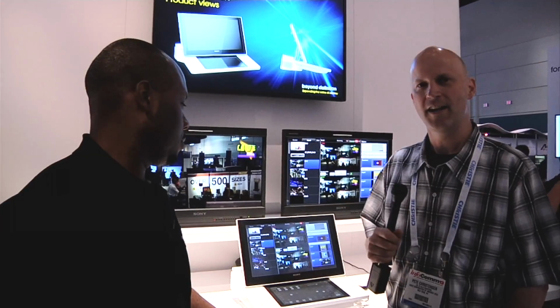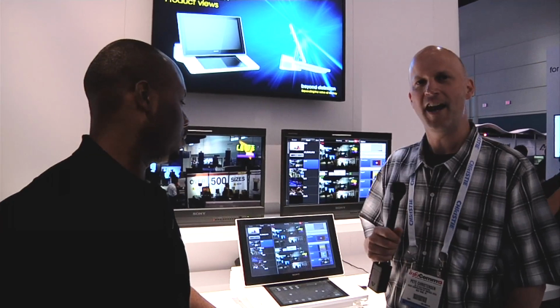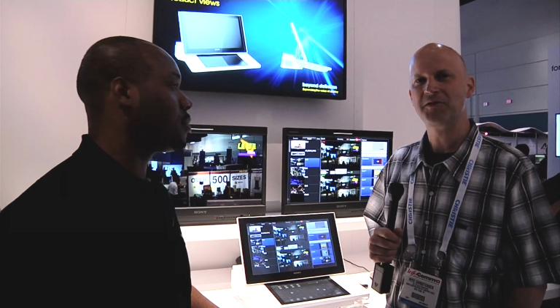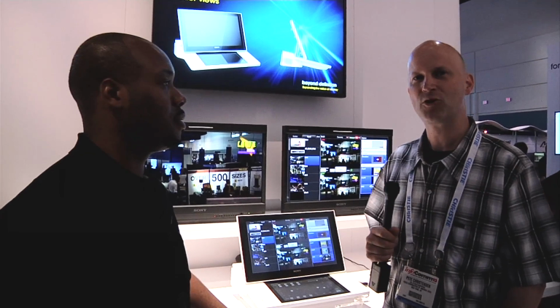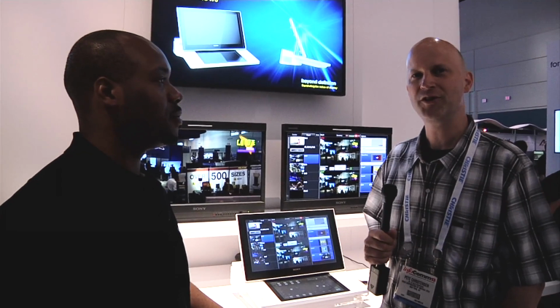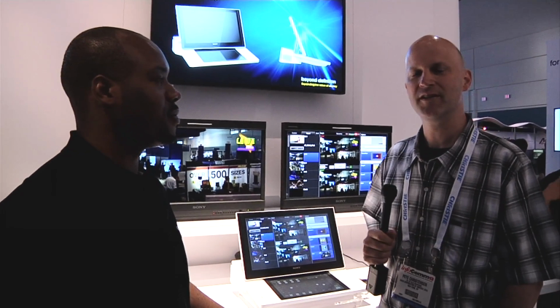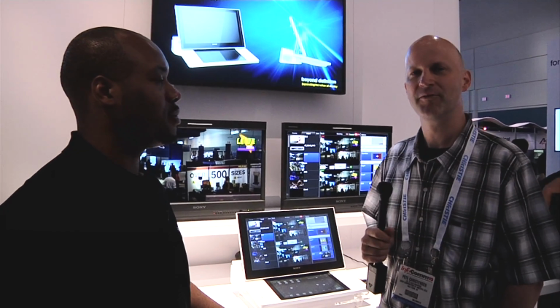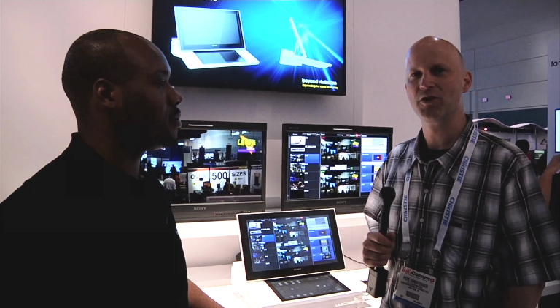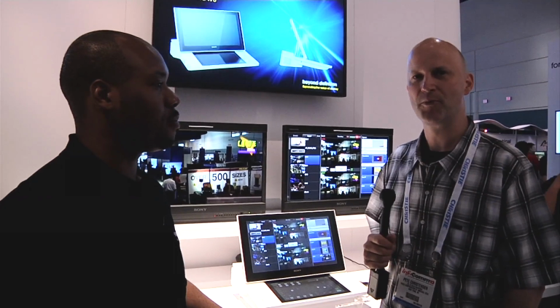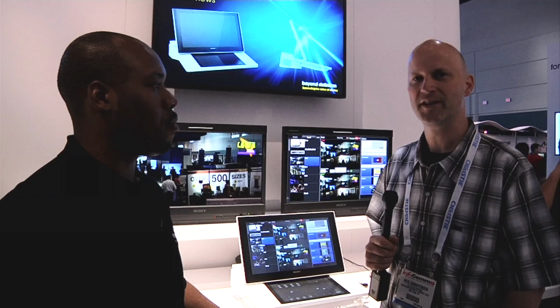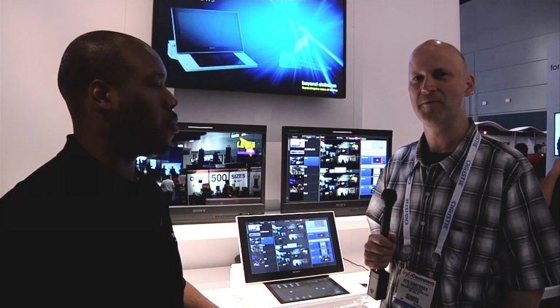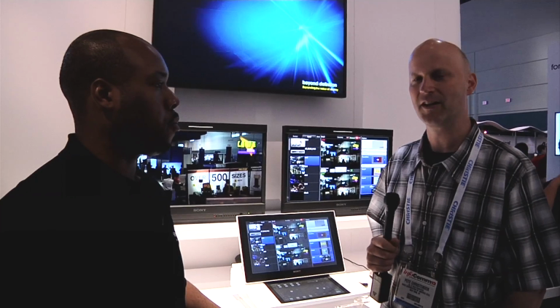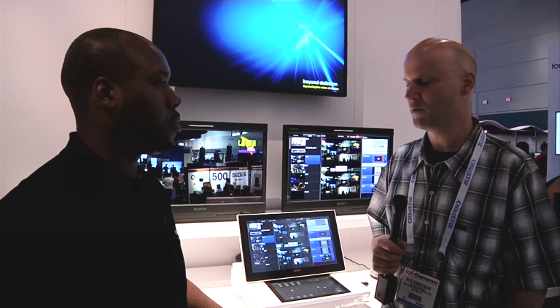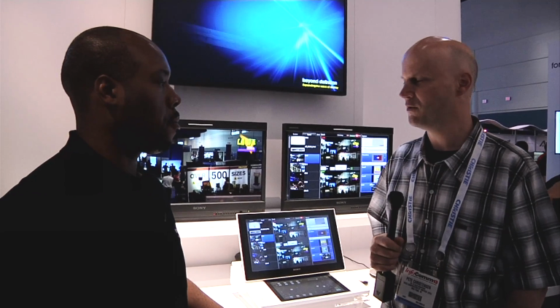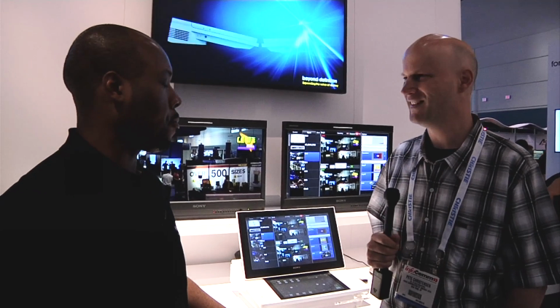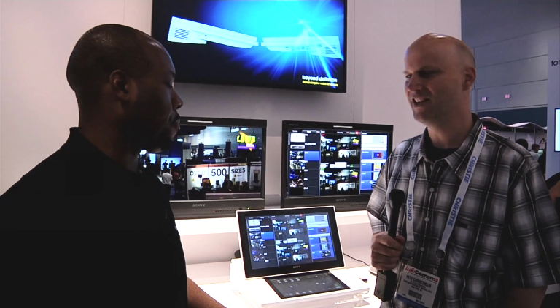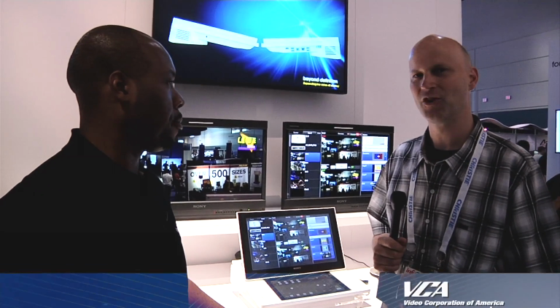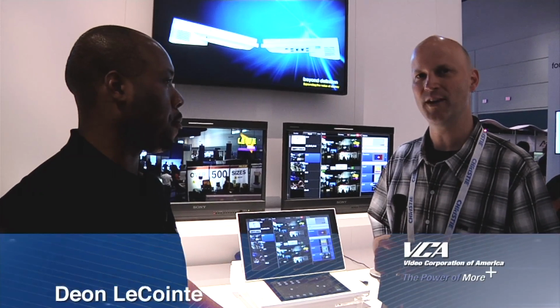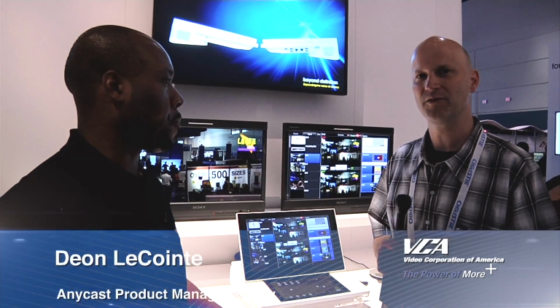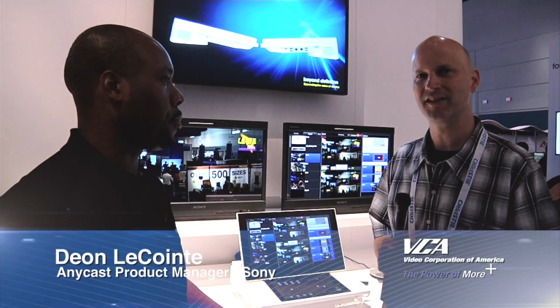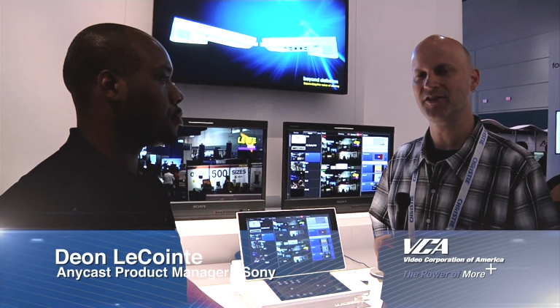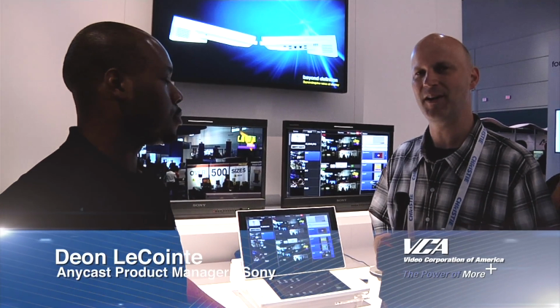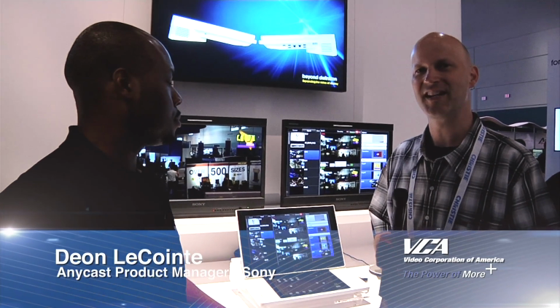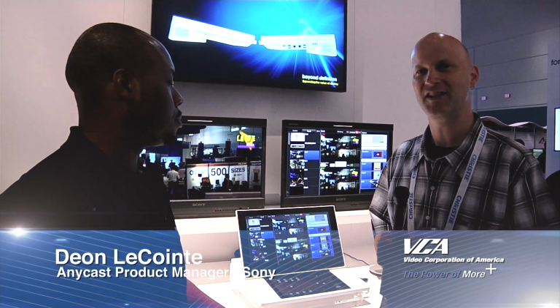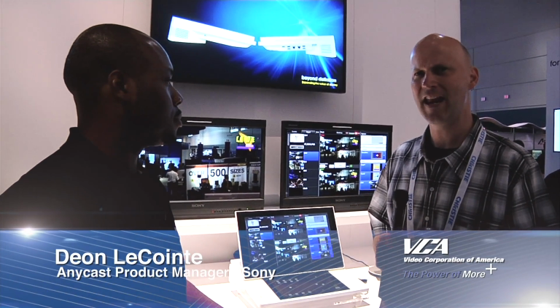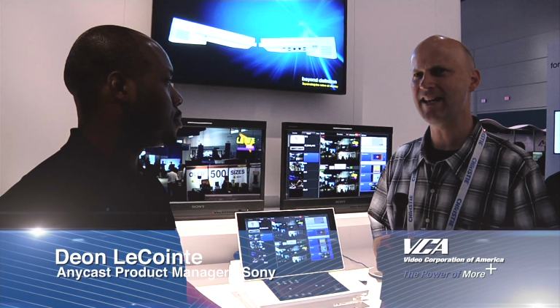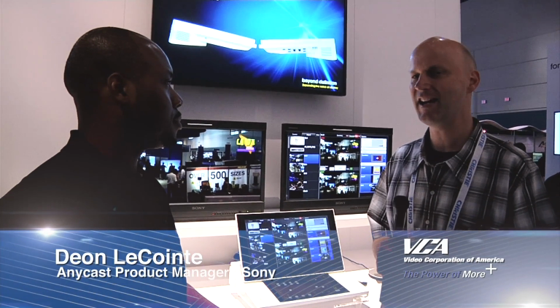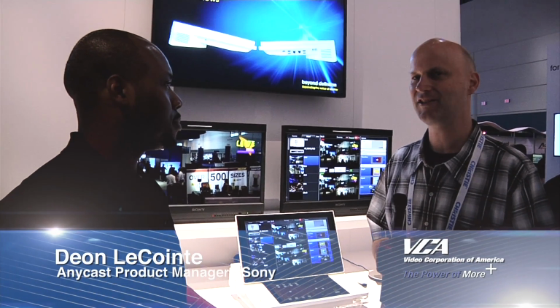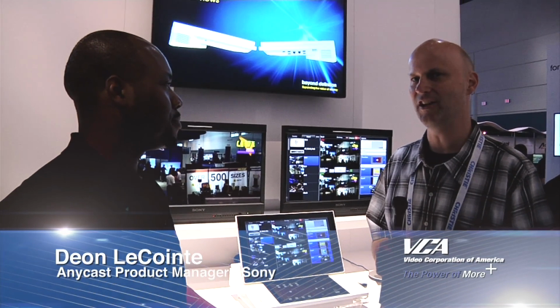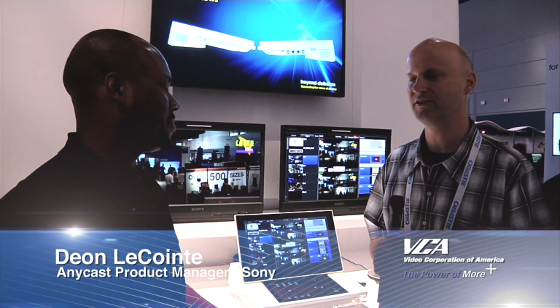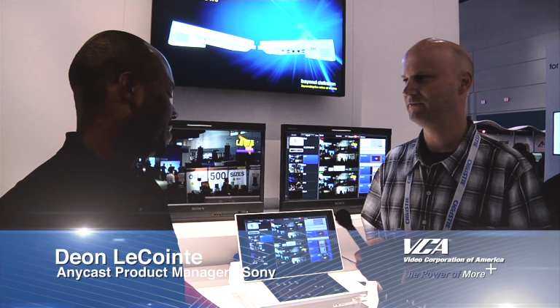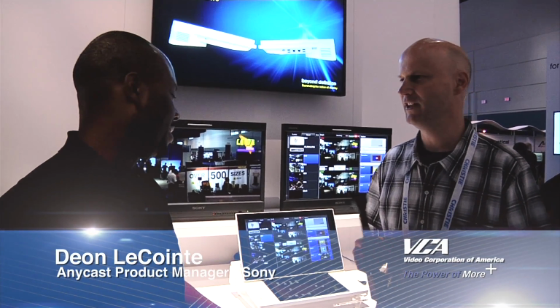Hi, this is Pete Christensen from Video Corporation of America. We're here with Dion LaCointe who's going to tell us about the Anycast Touch. Dion.